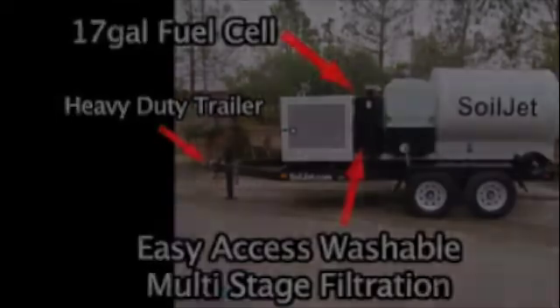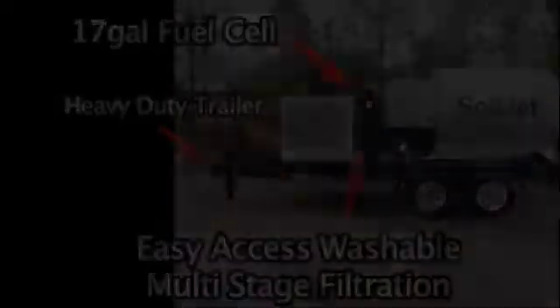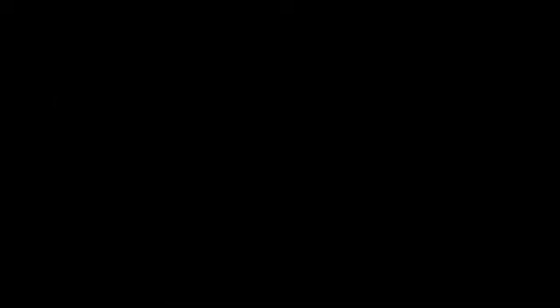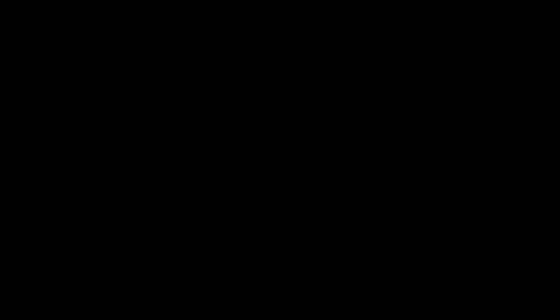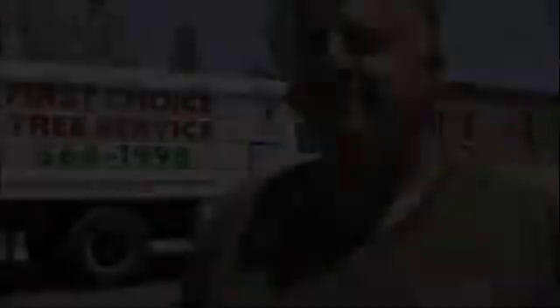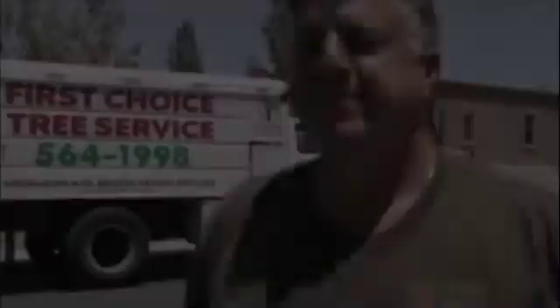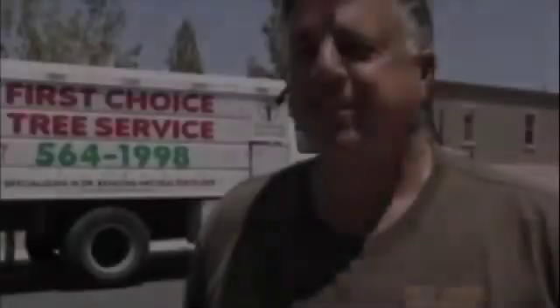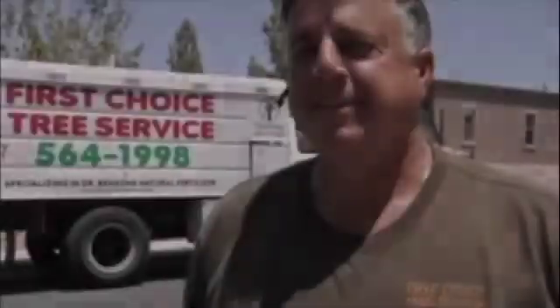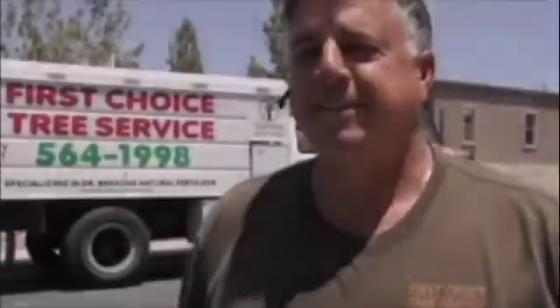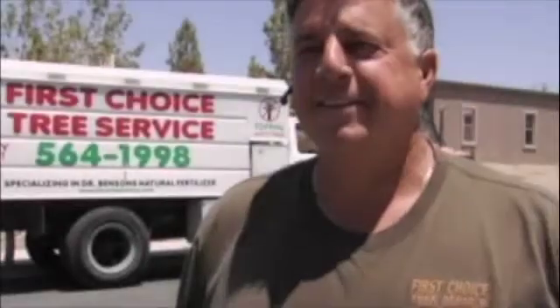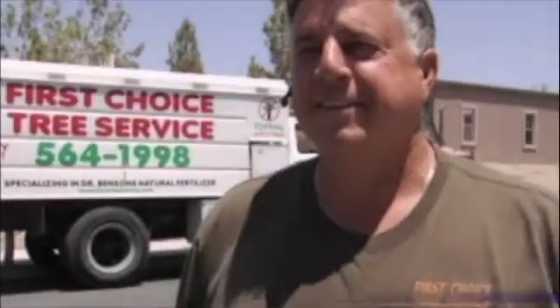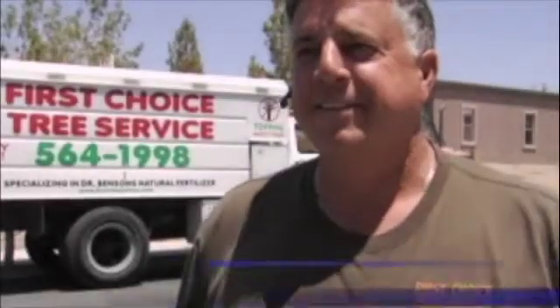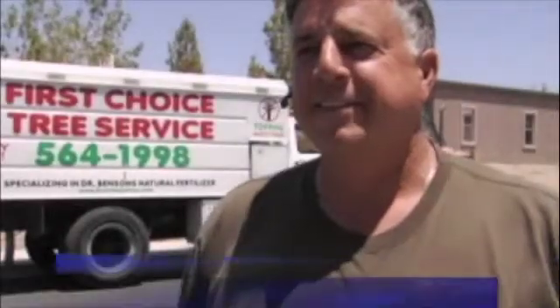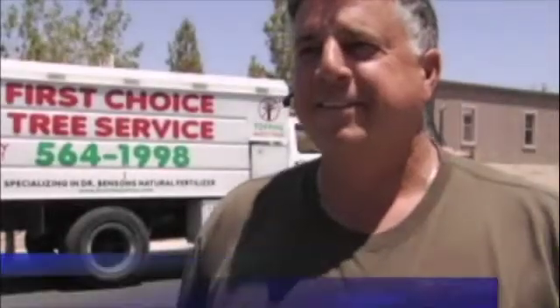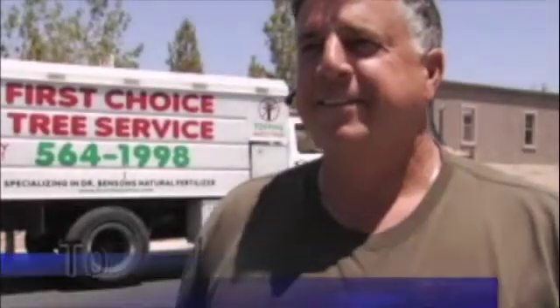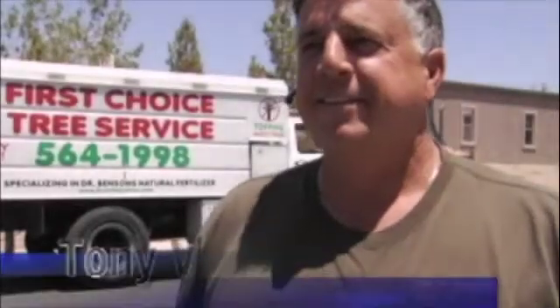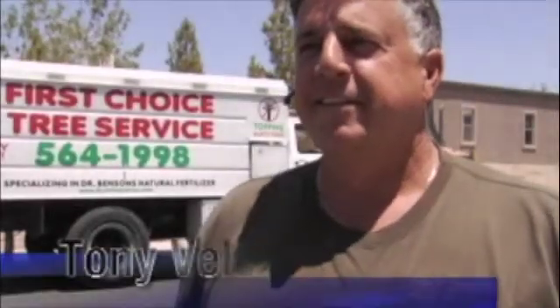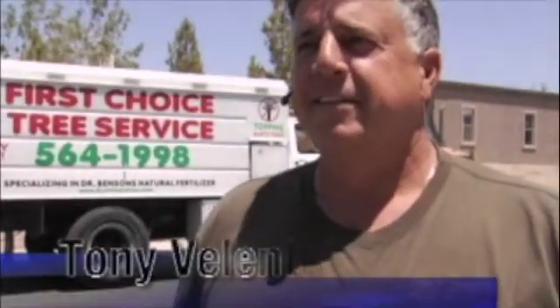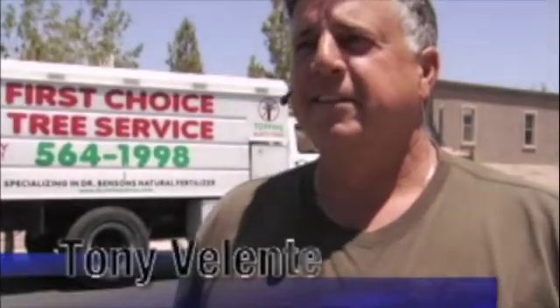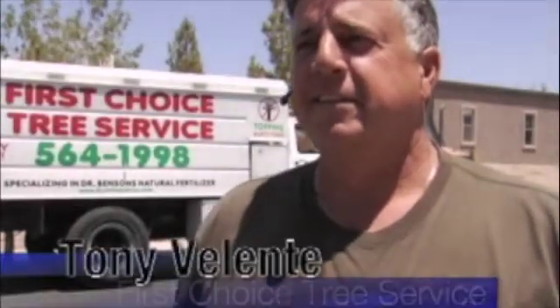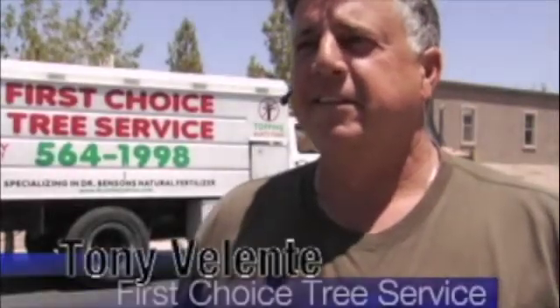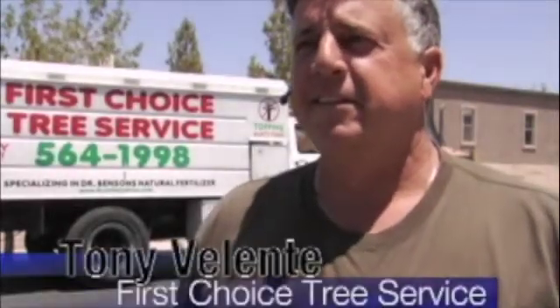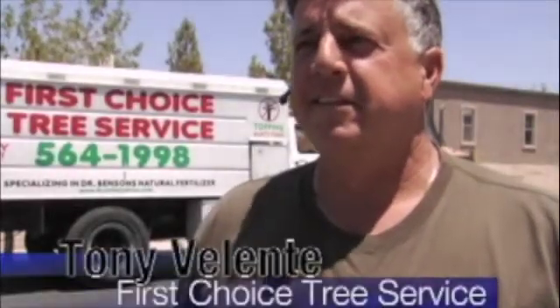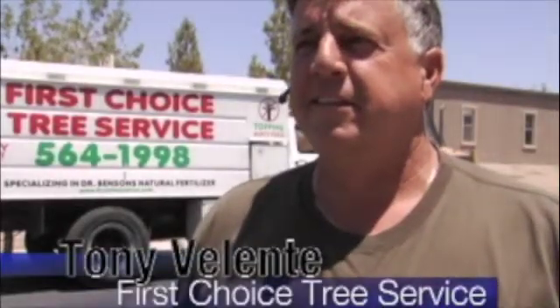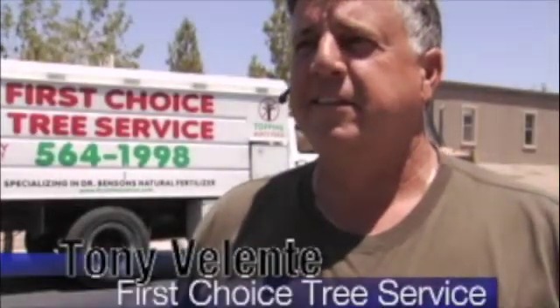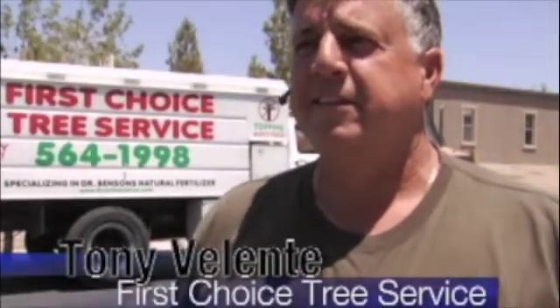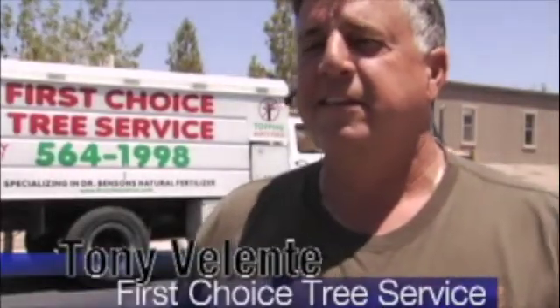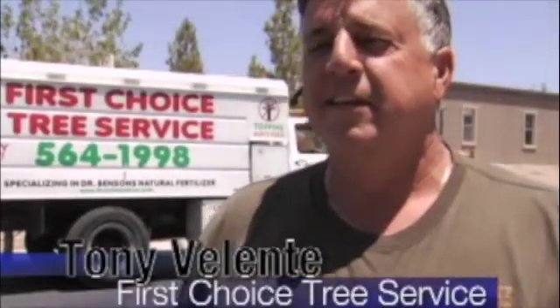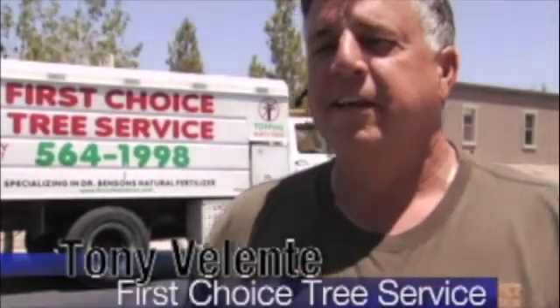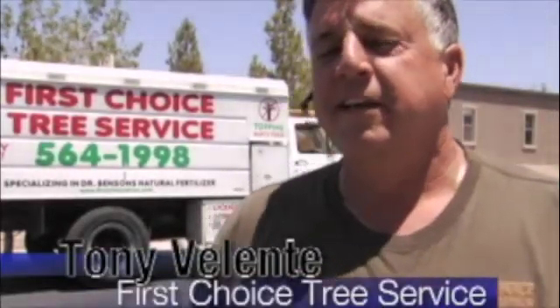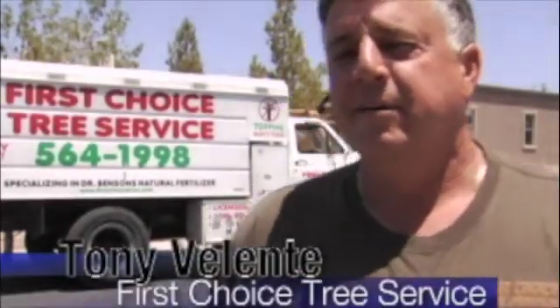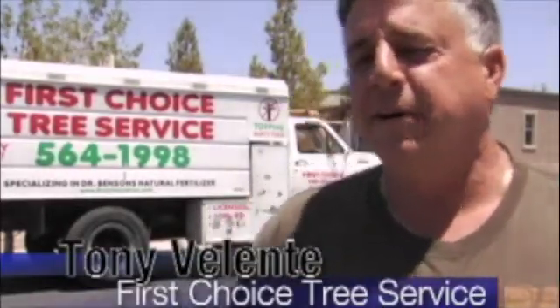Now, let's hear from a satisfied customer: Tony Valente, owner of First Choice Tree Service.